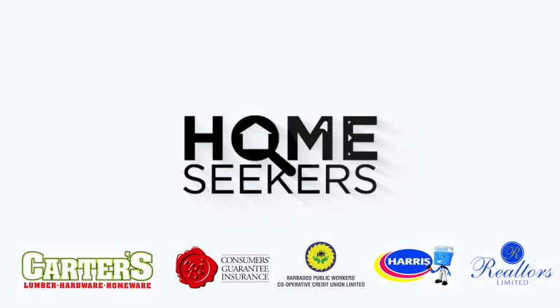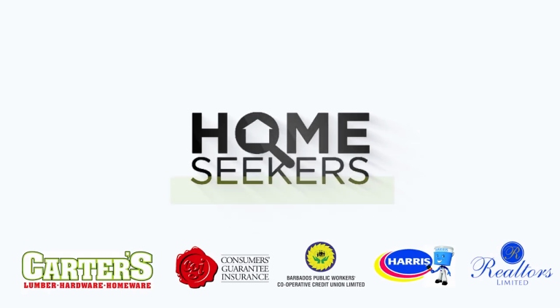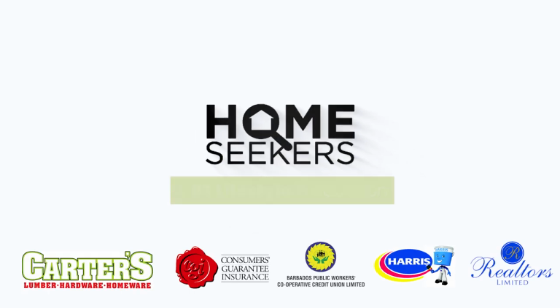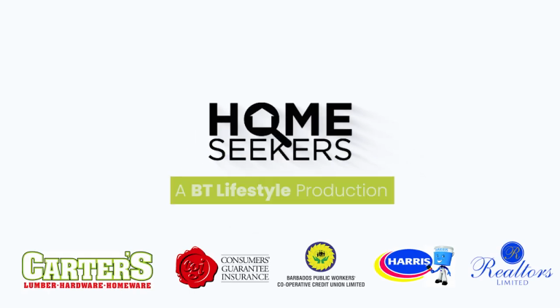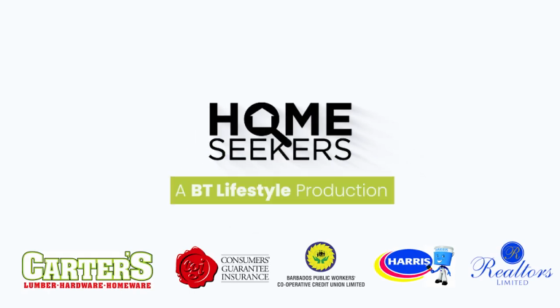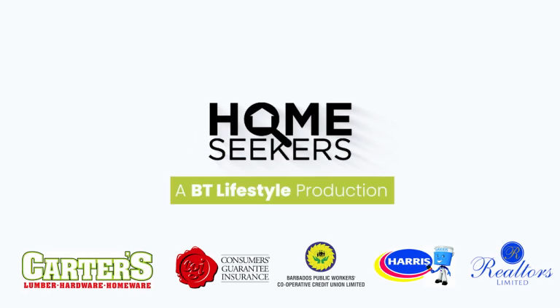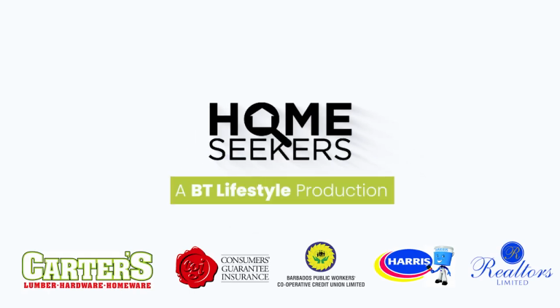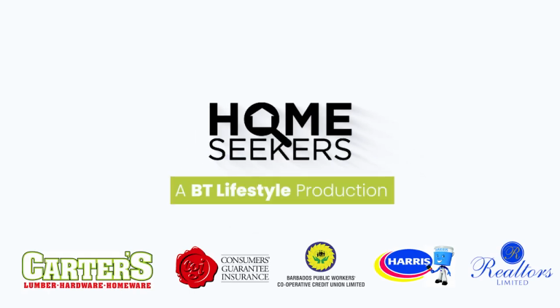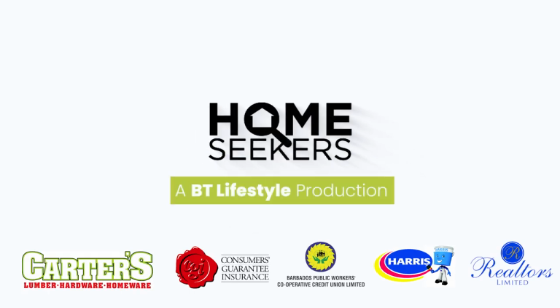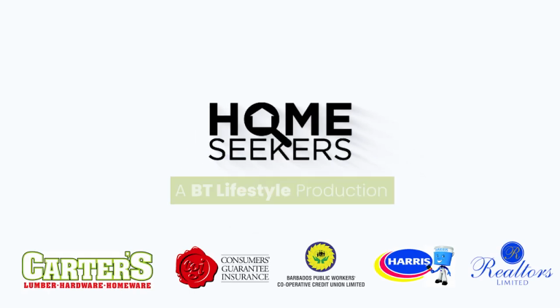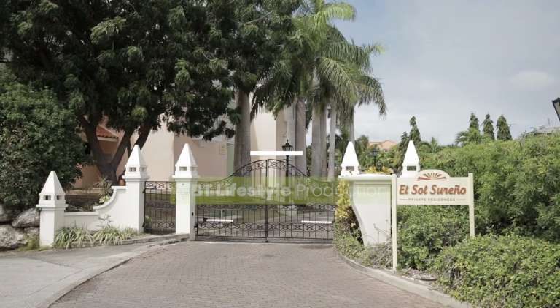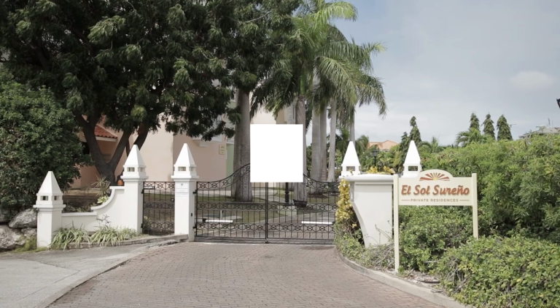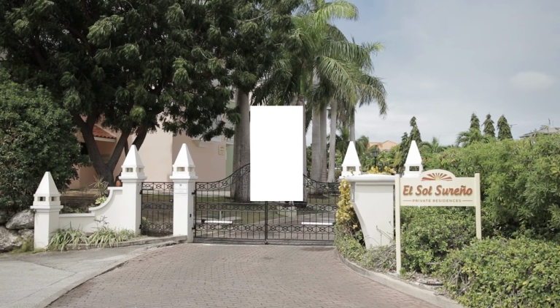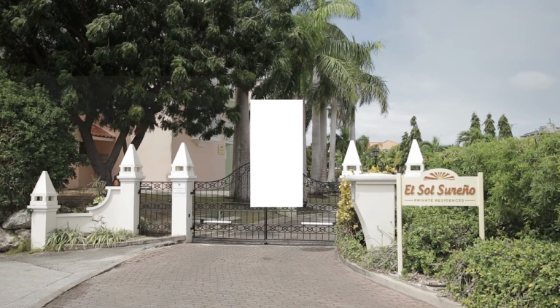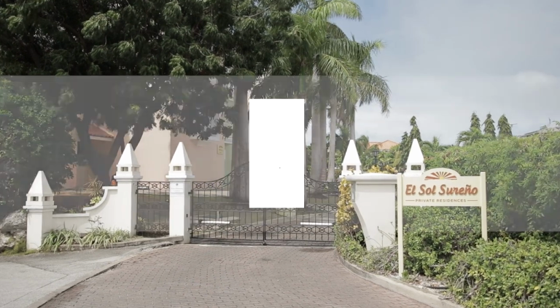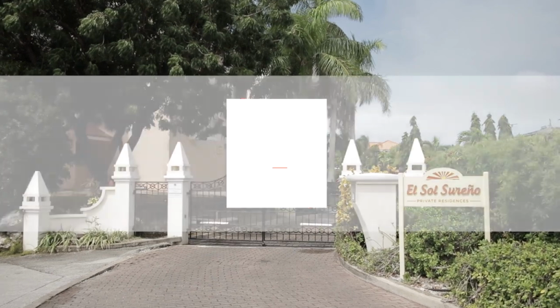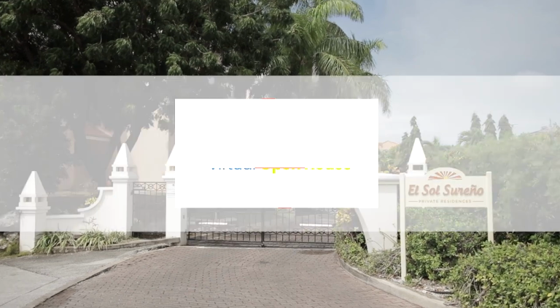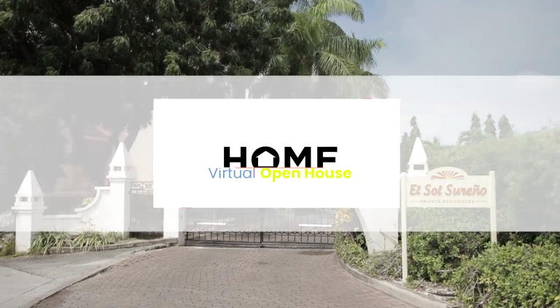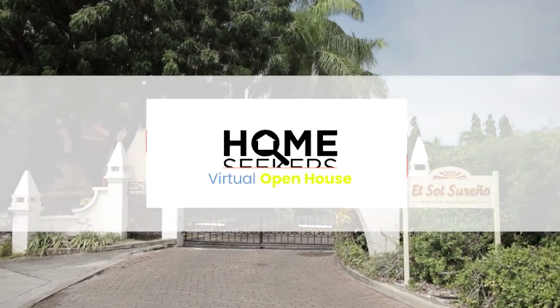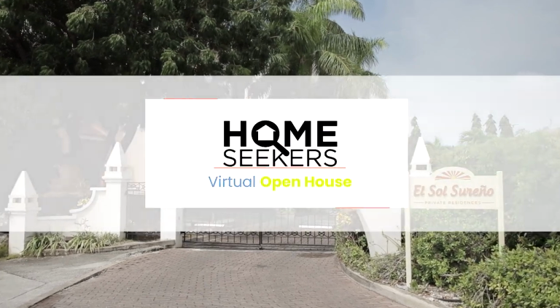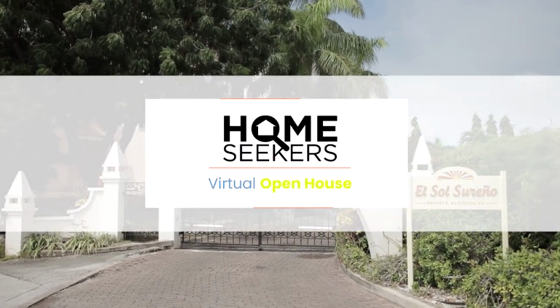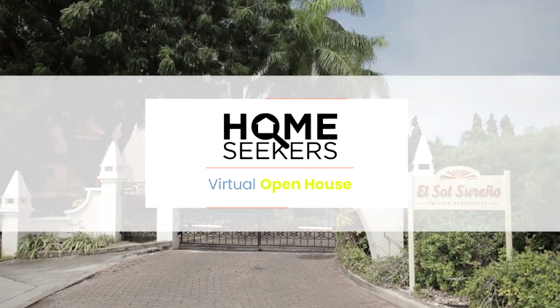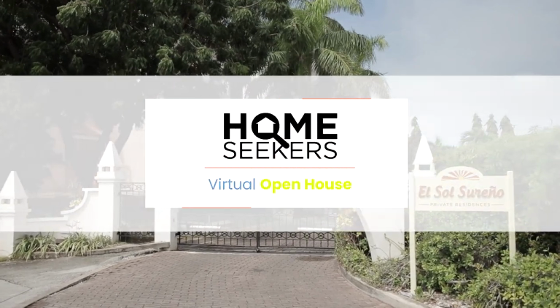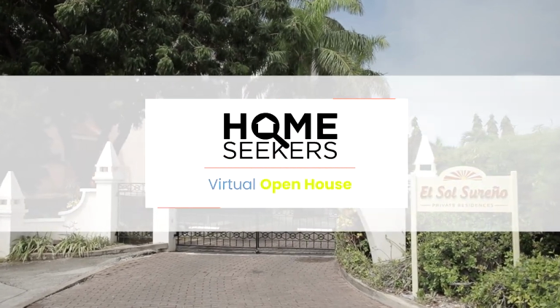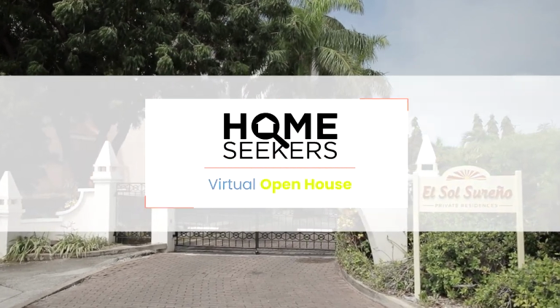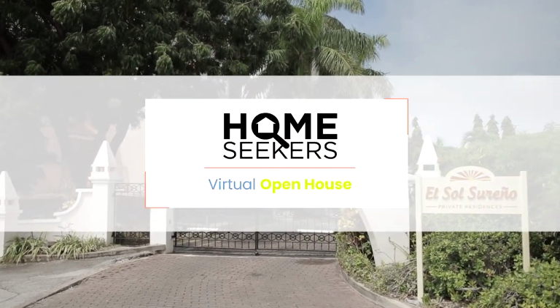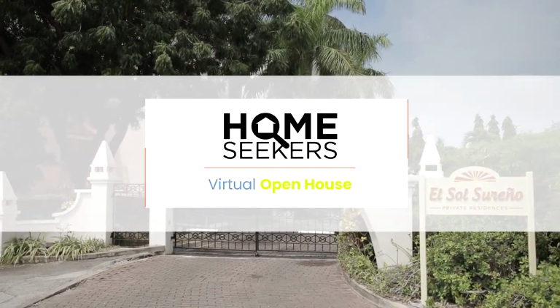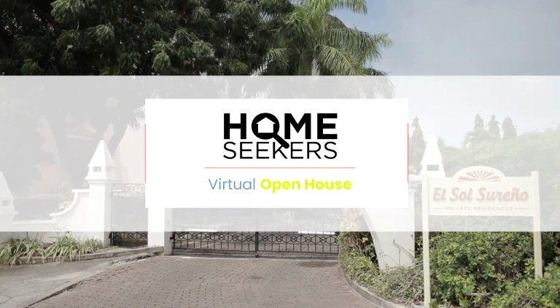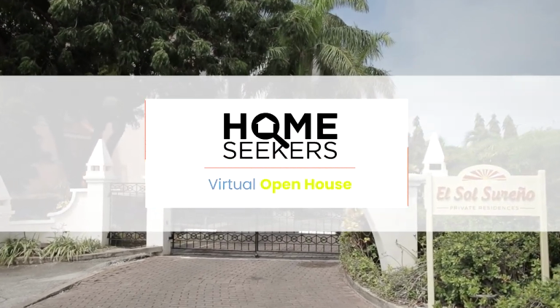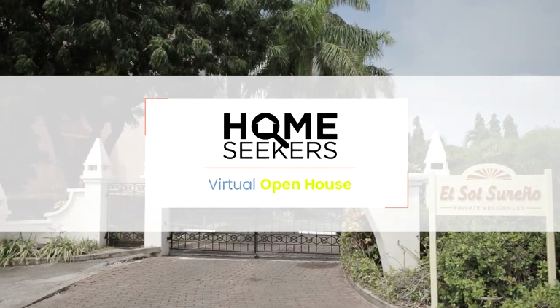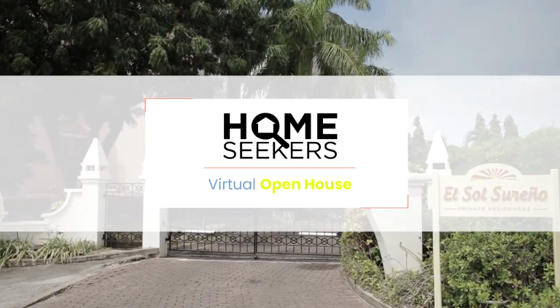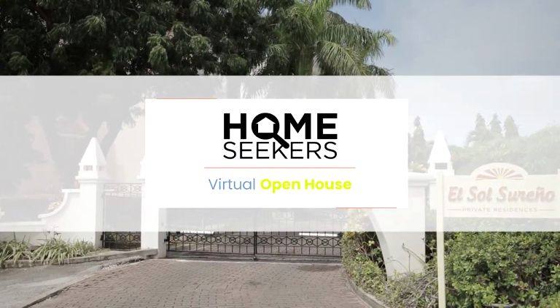Hello and welcome to Homeseekers, the virtual open house show for homeseekers and homemakers.